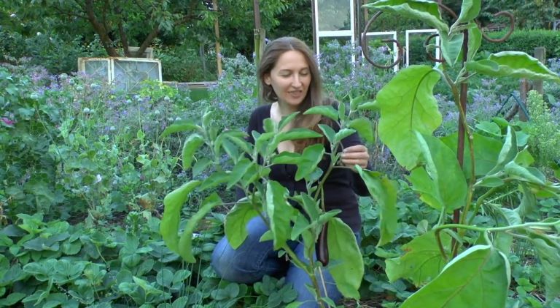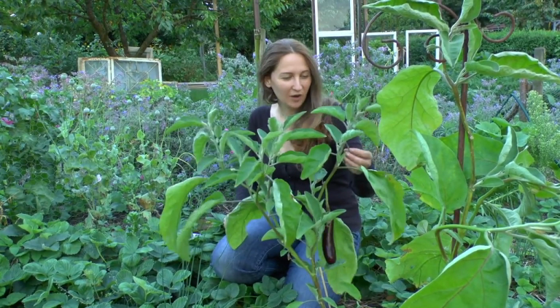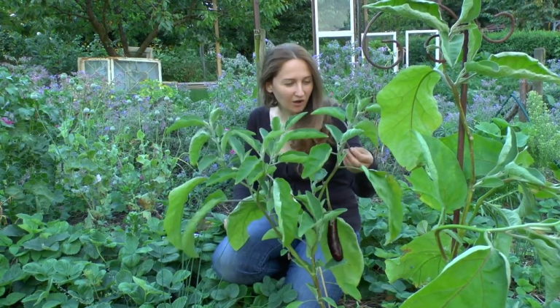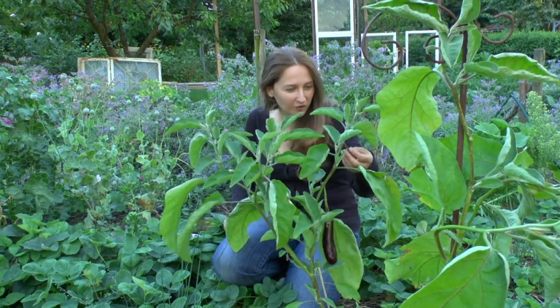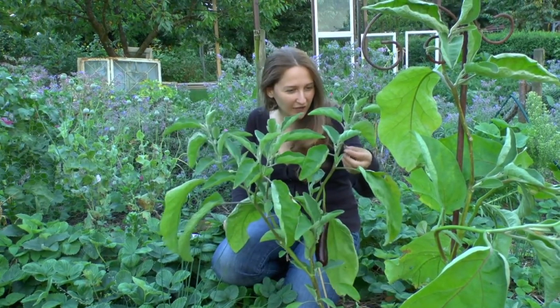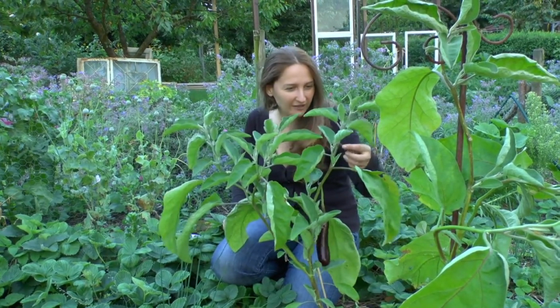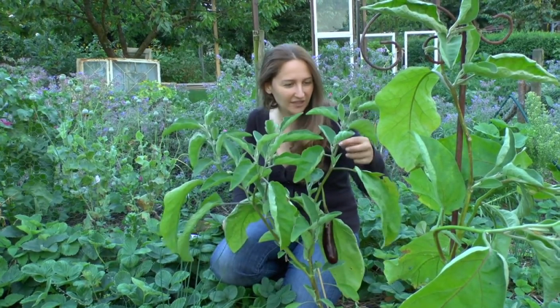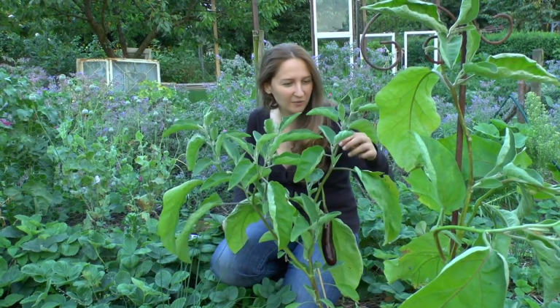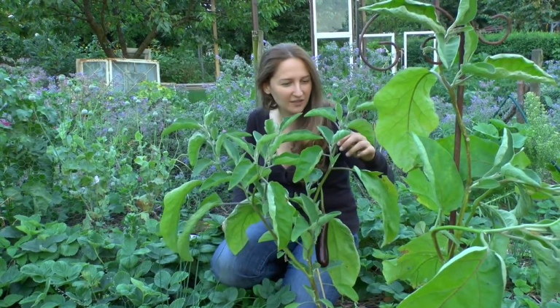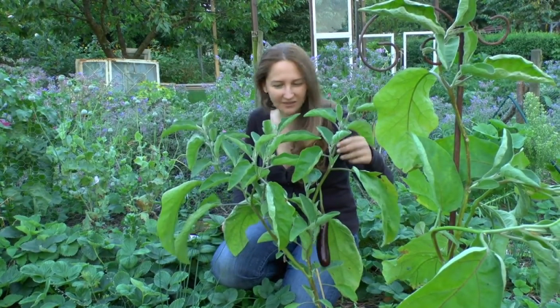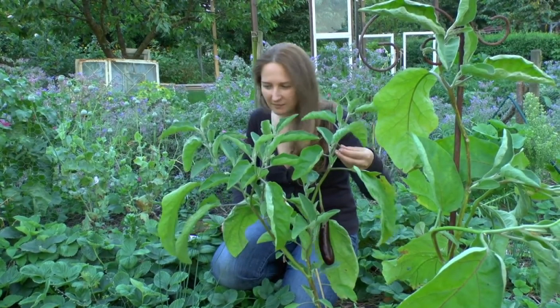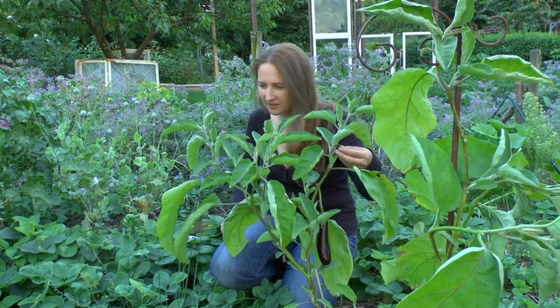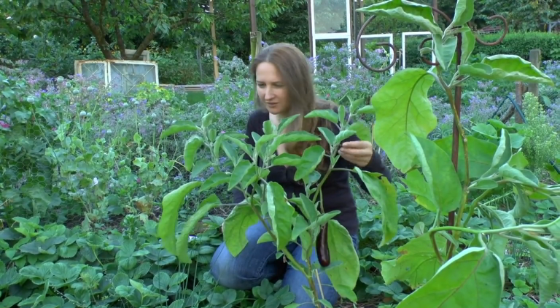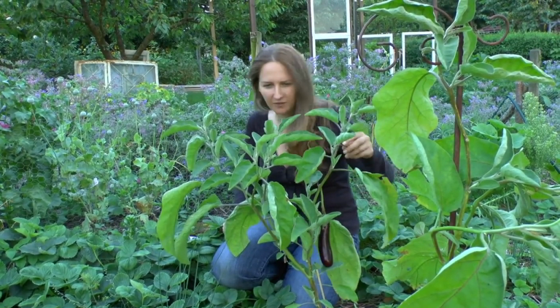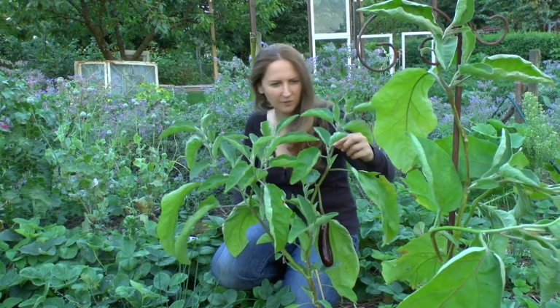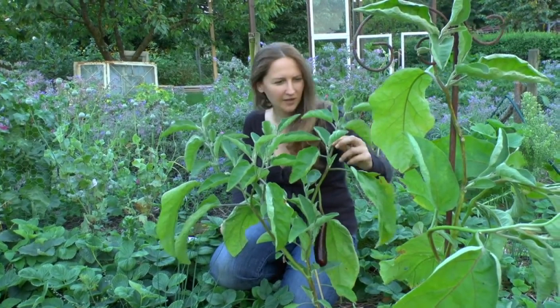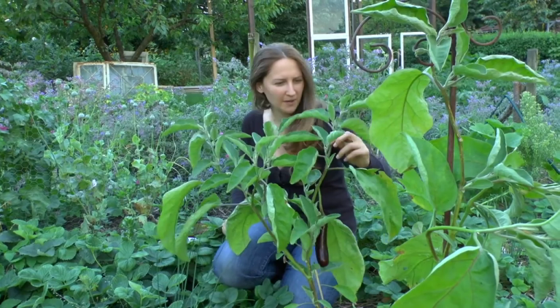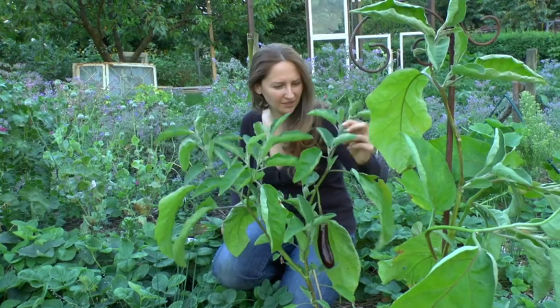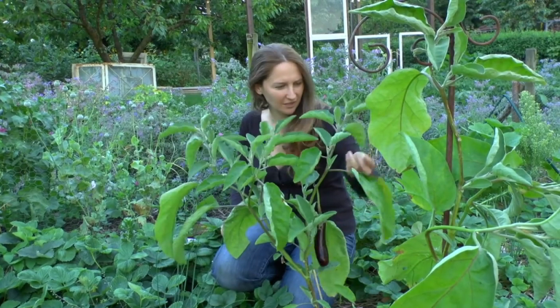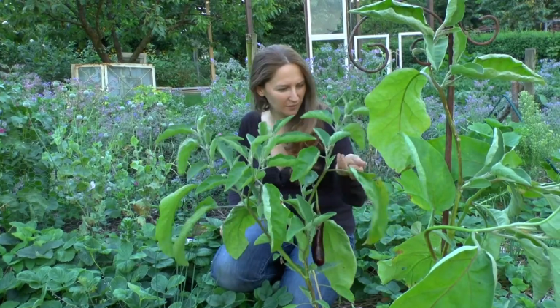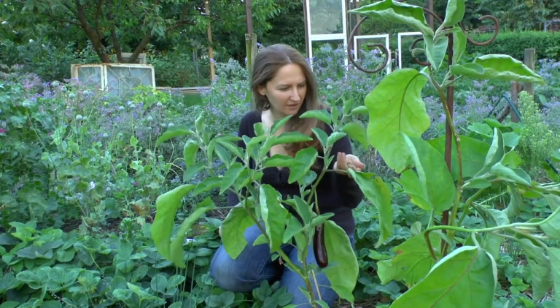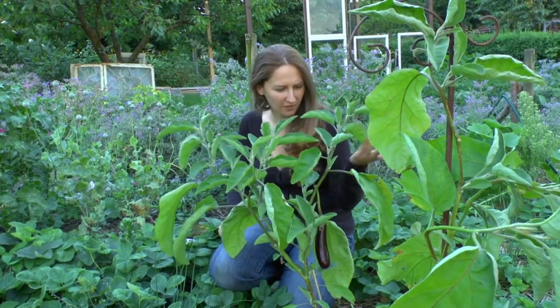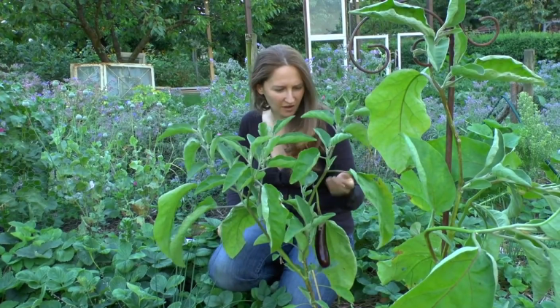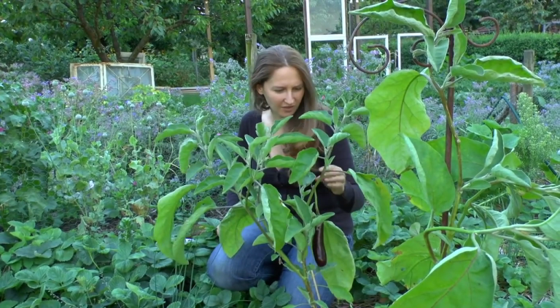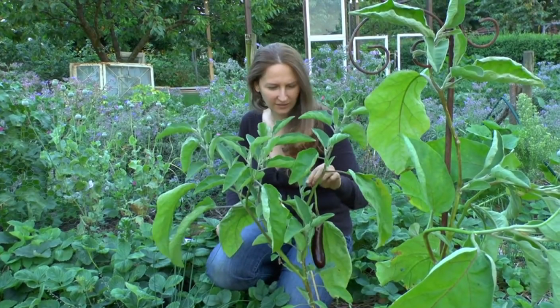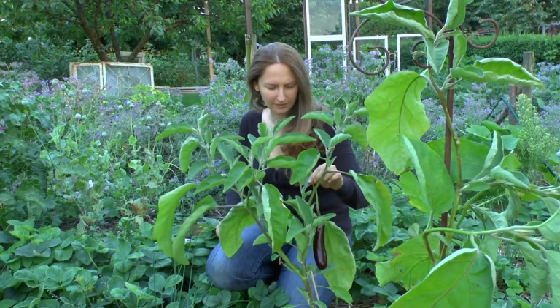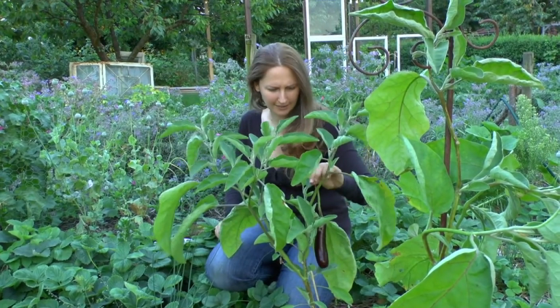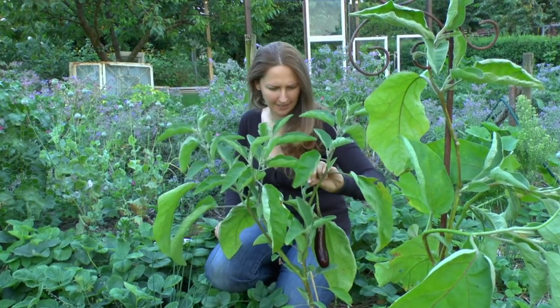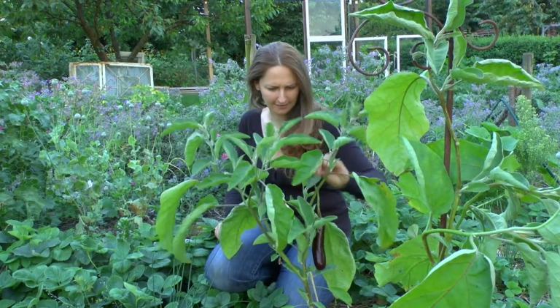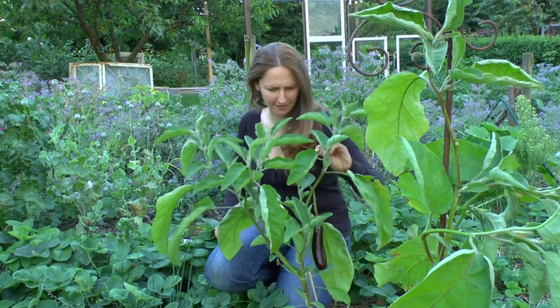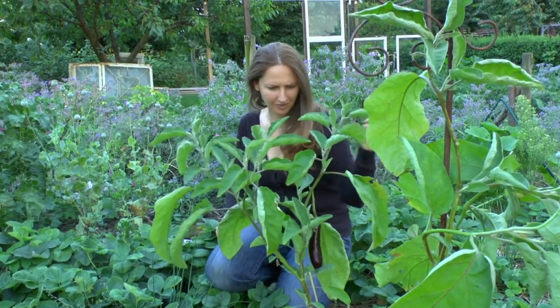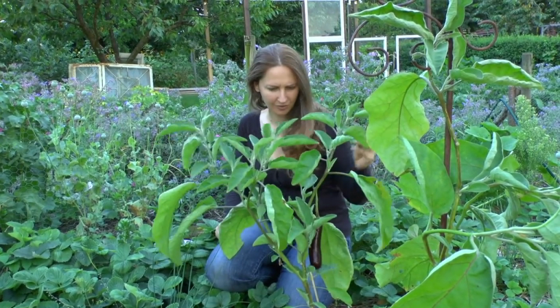There are a few flowers in here, but they don't seem like they're doing very well. I'm actually going to pick that one off because it looks dead.